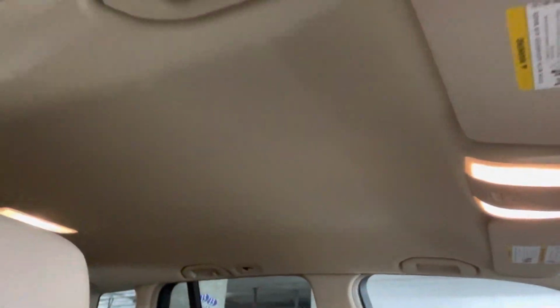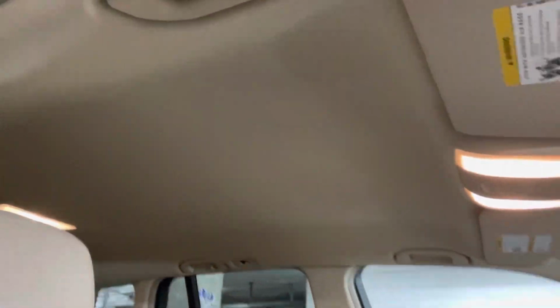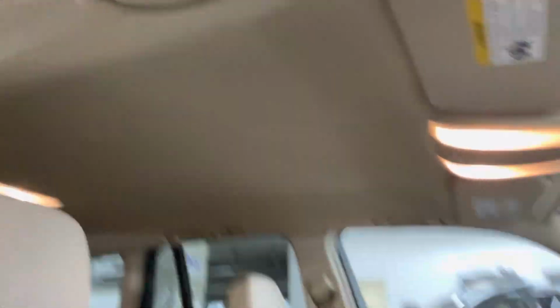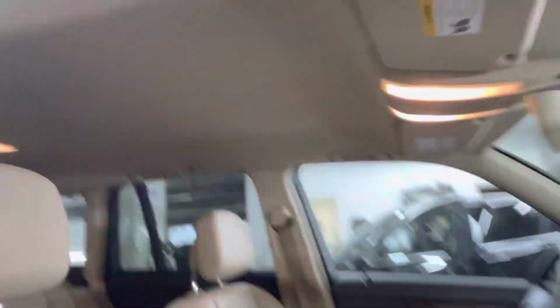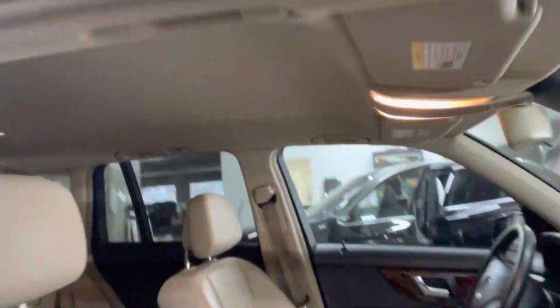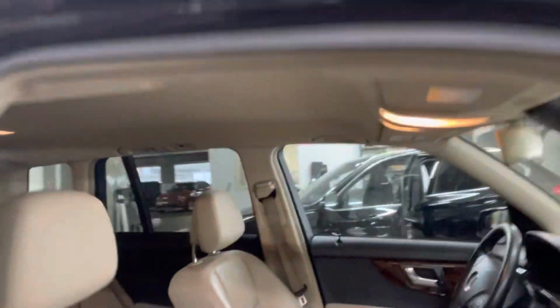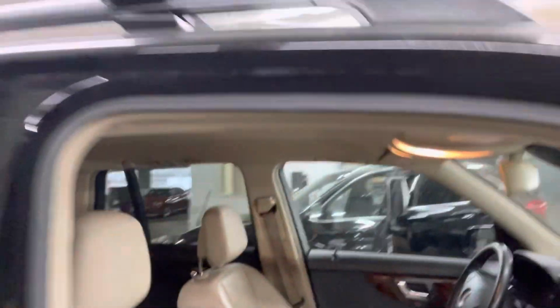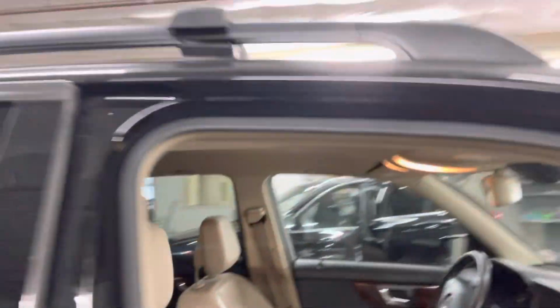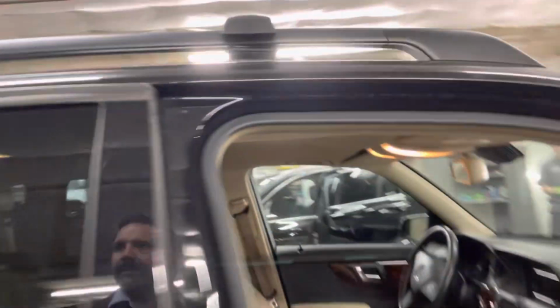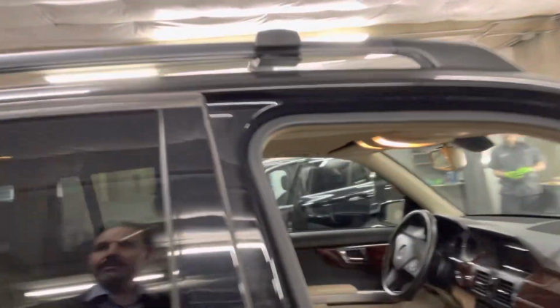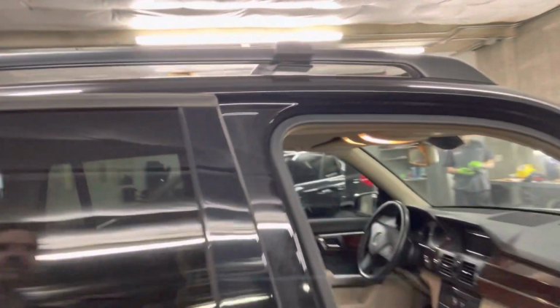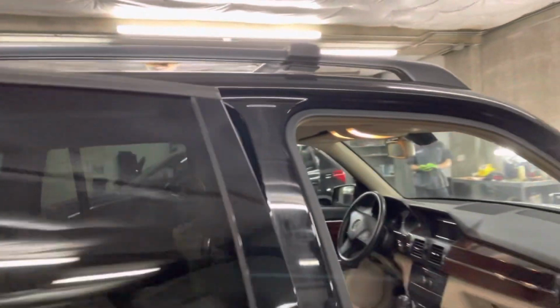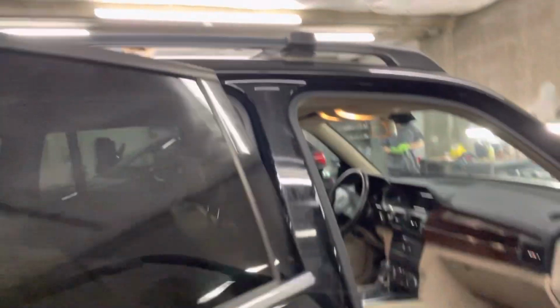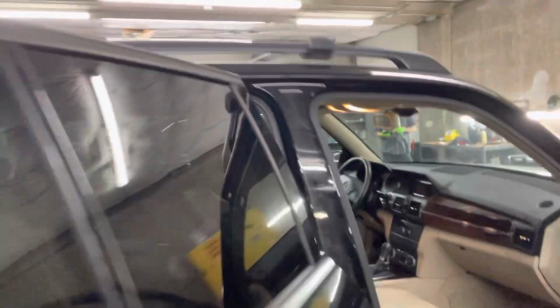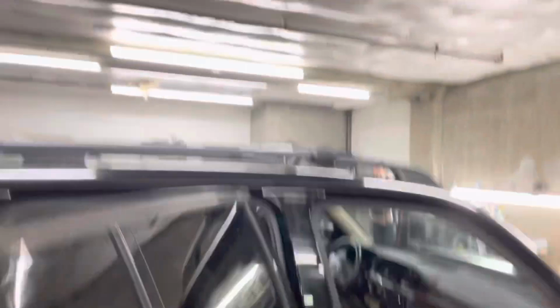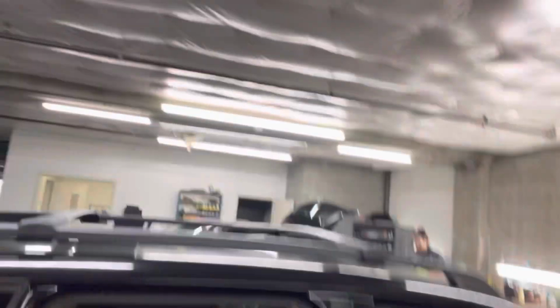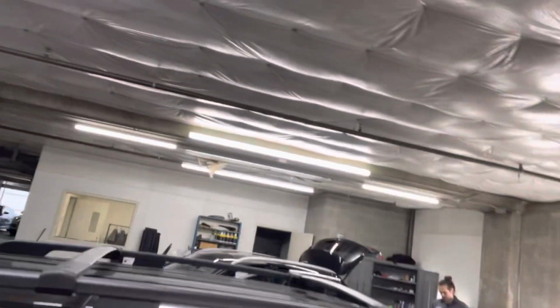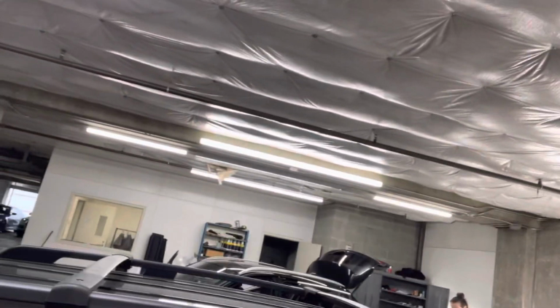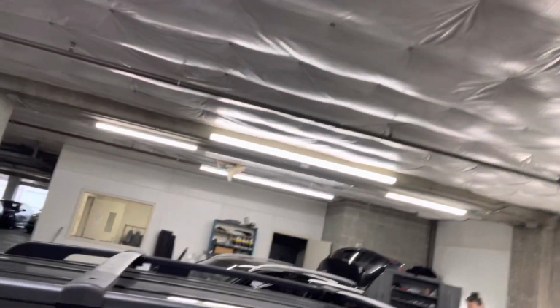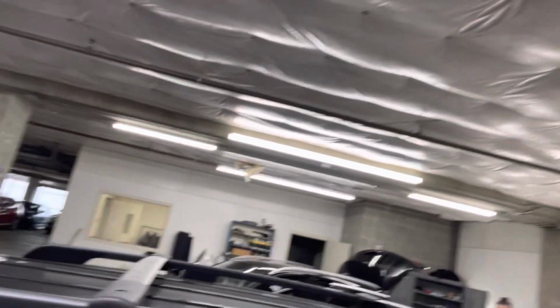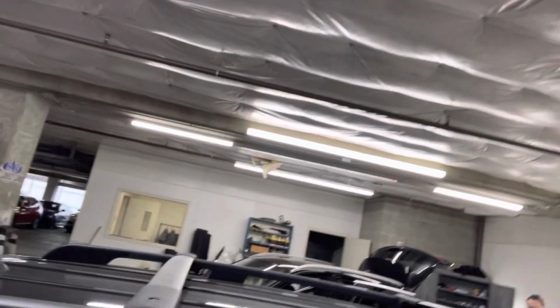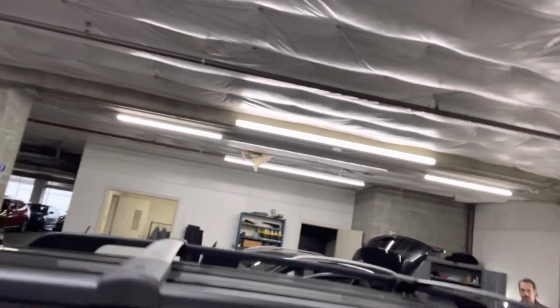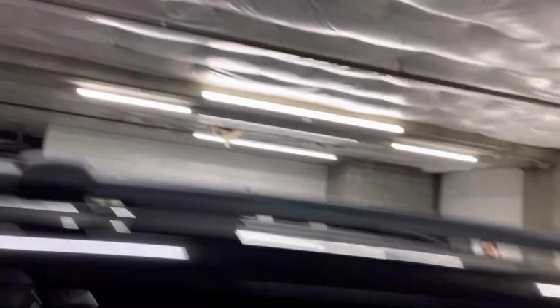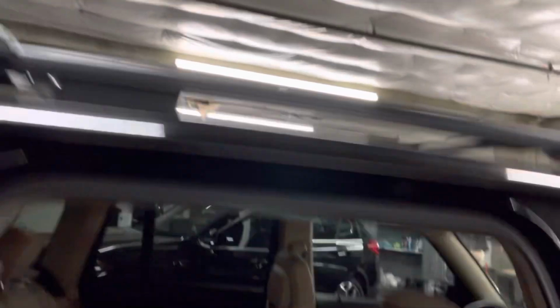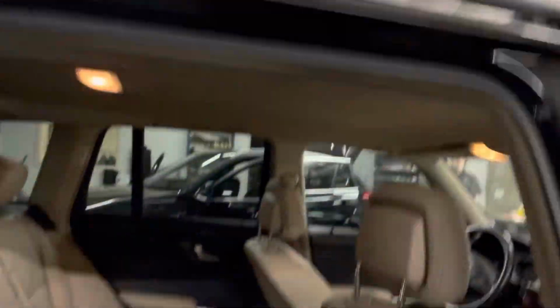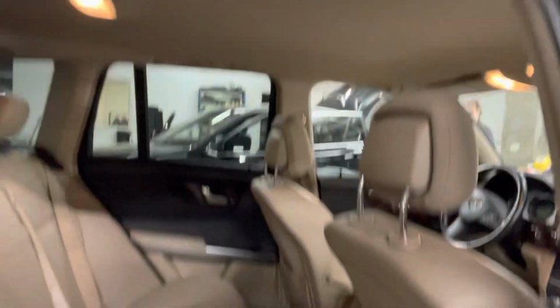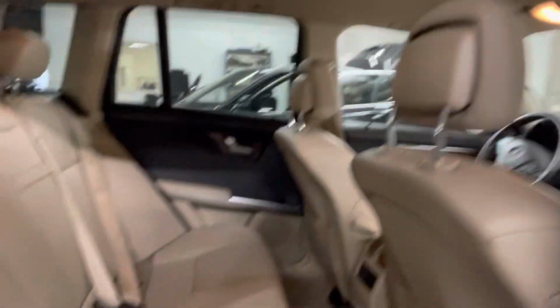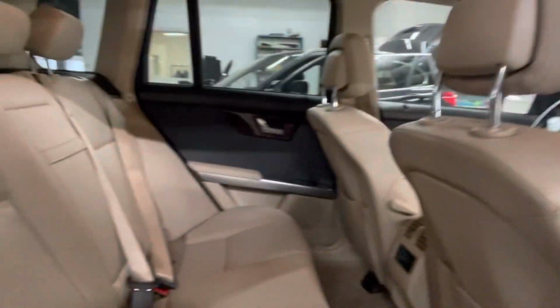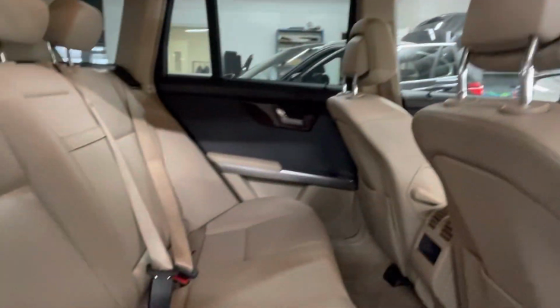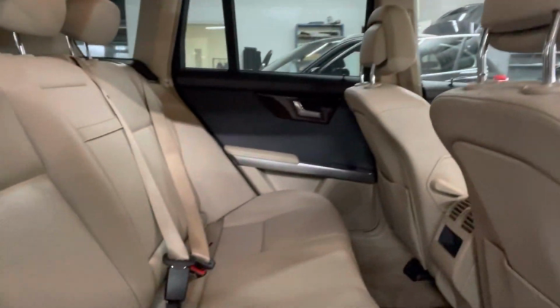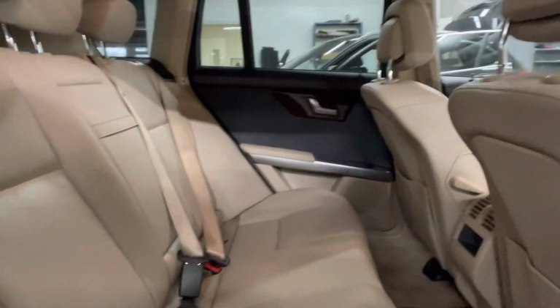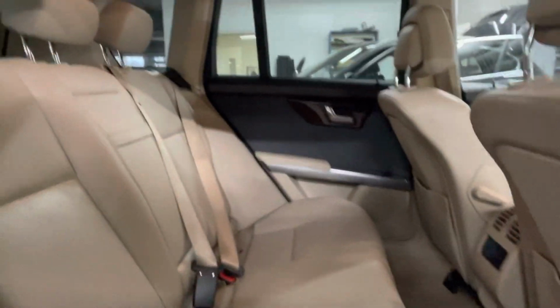Solid headliner condition. There's a roof rack as well. Back seat looks good.